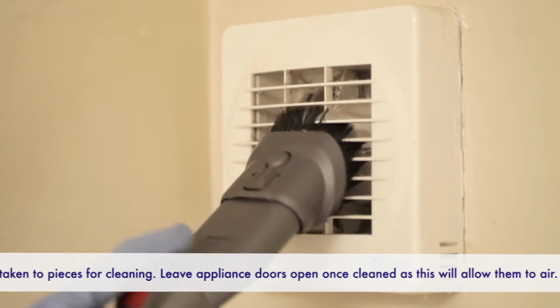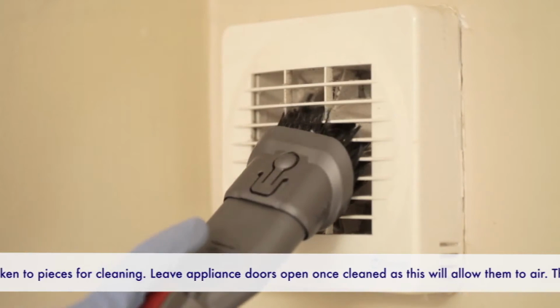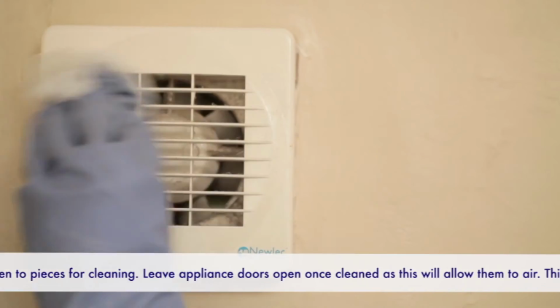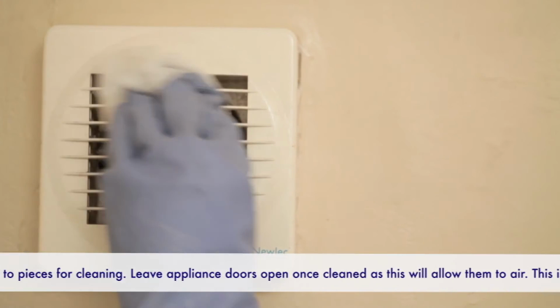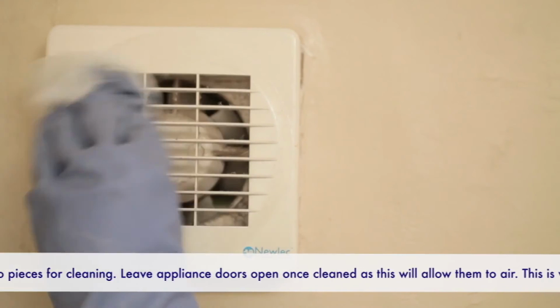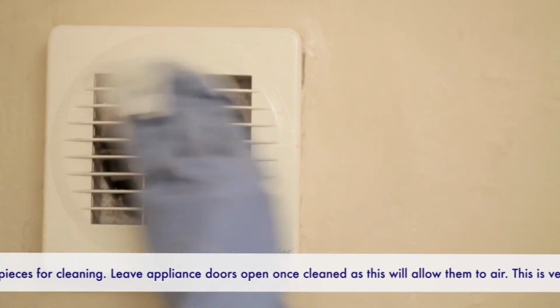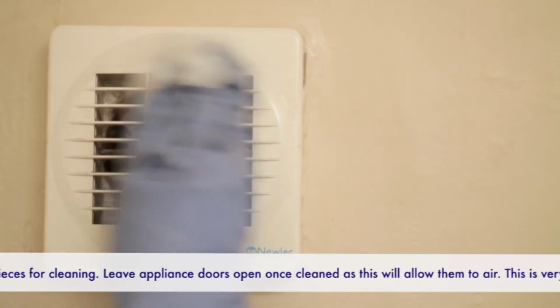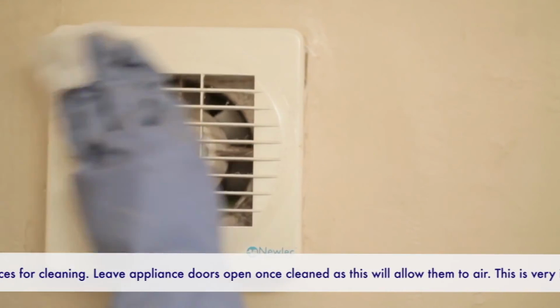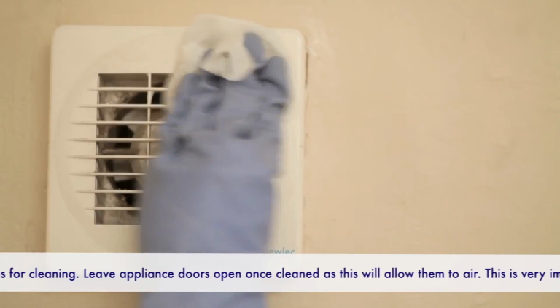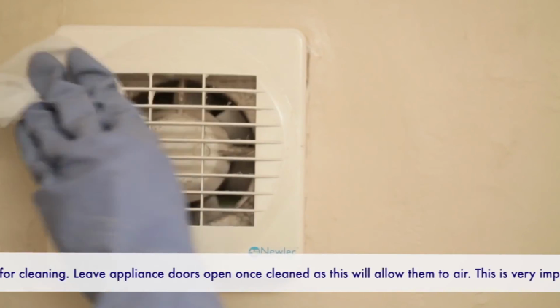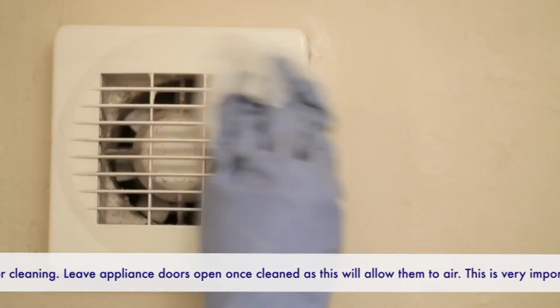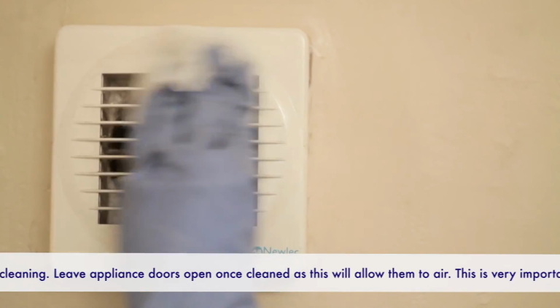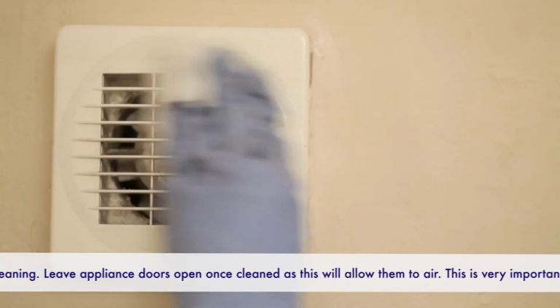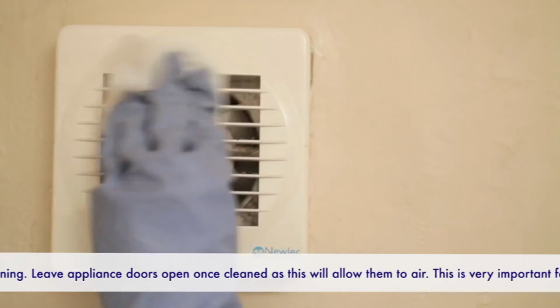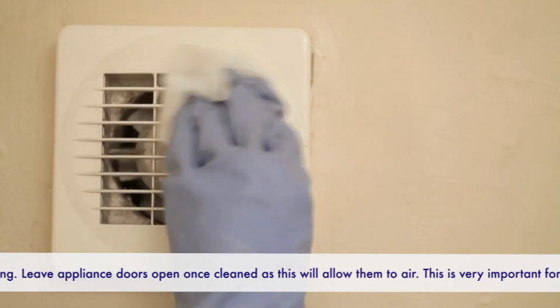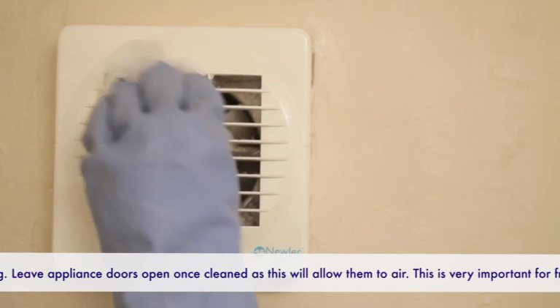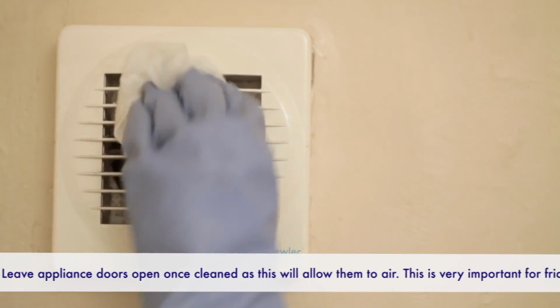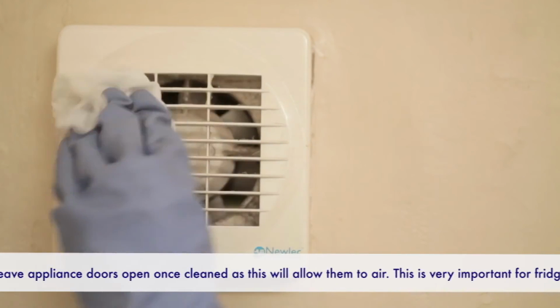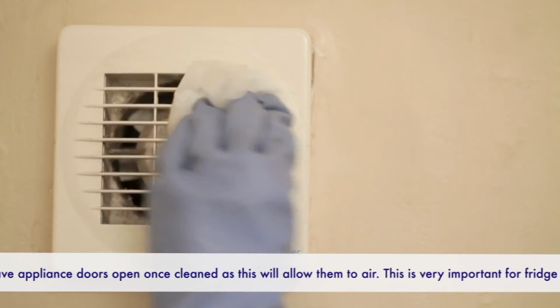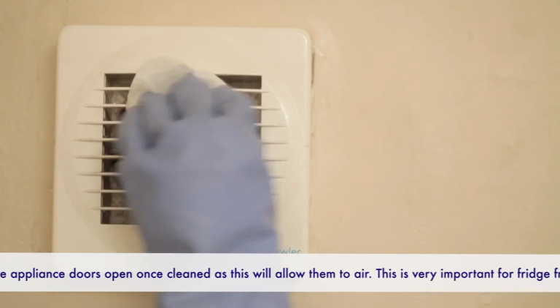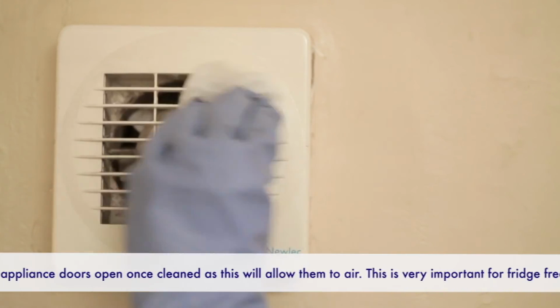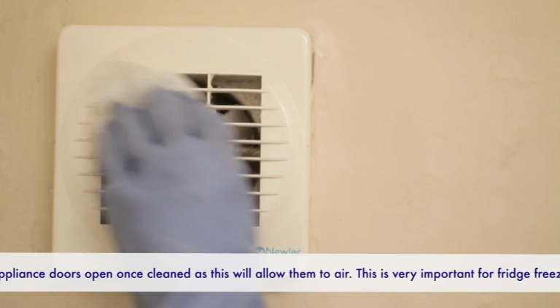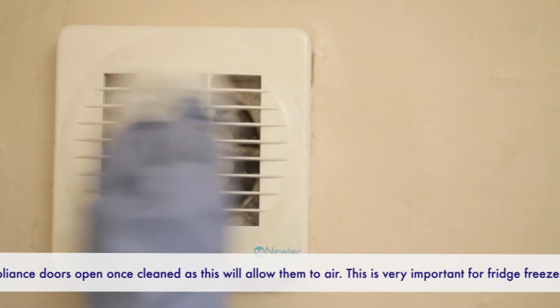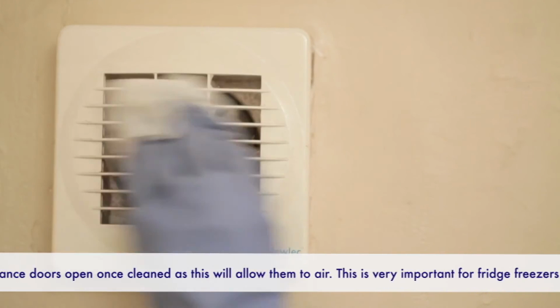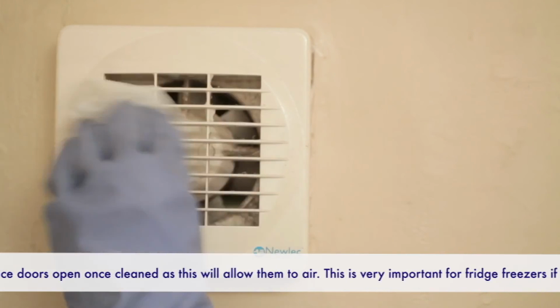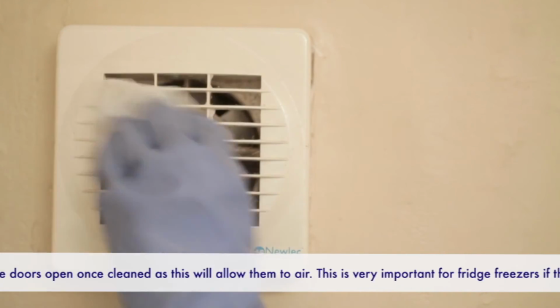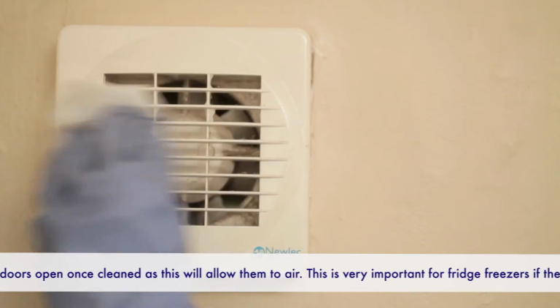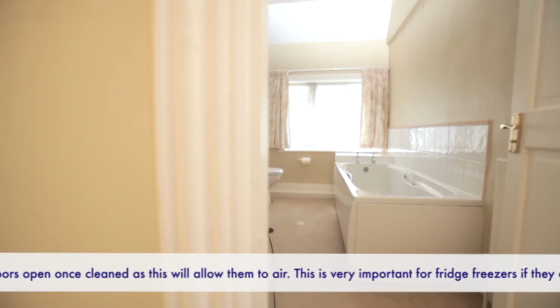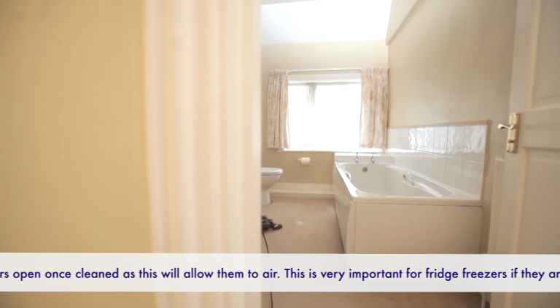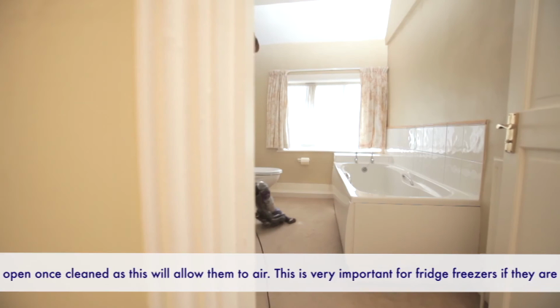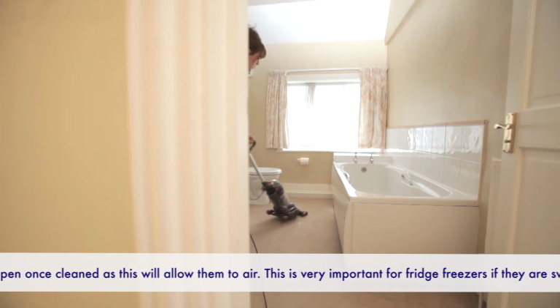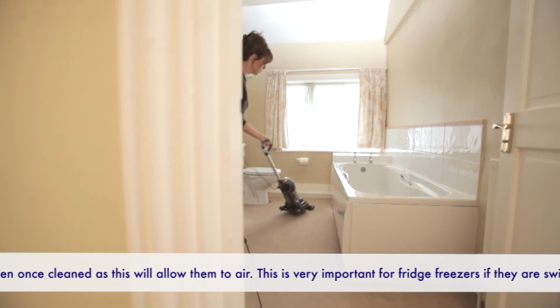However, don't take anything electrical apart to clean it unless you've been specifically advised to.